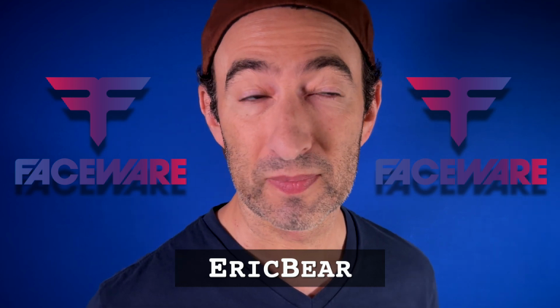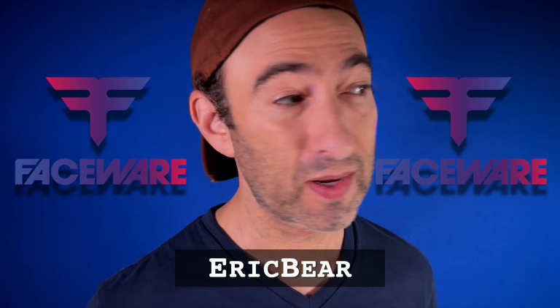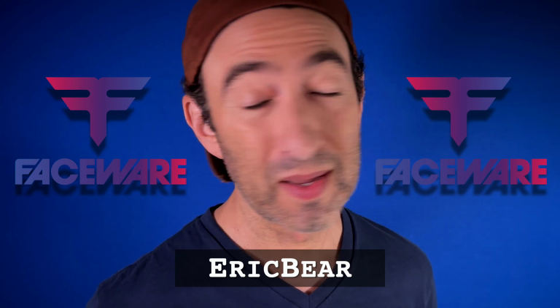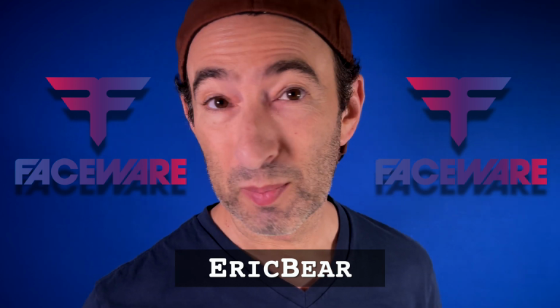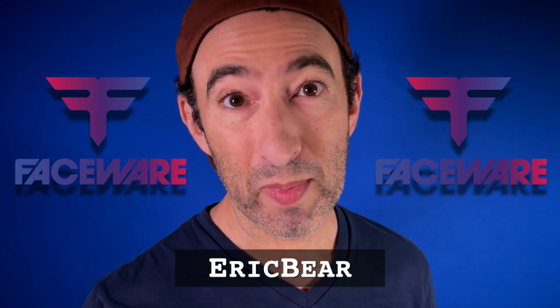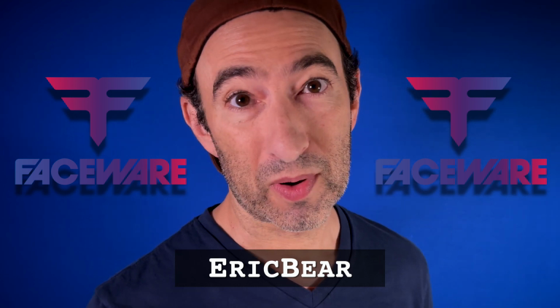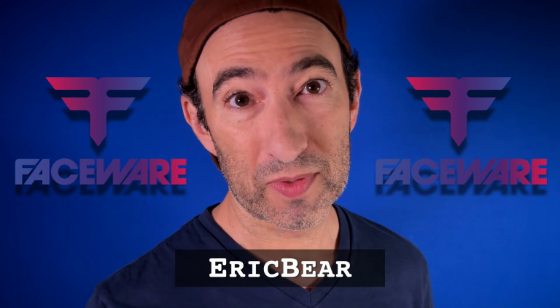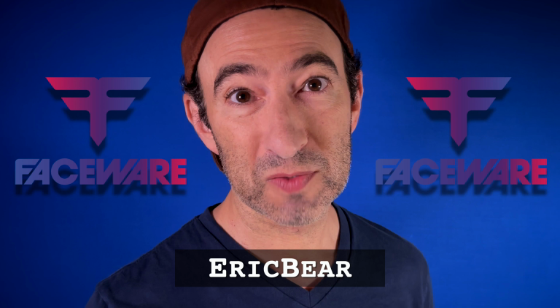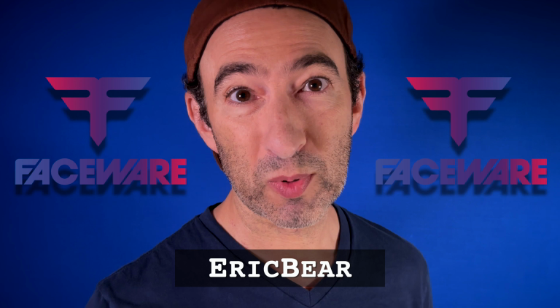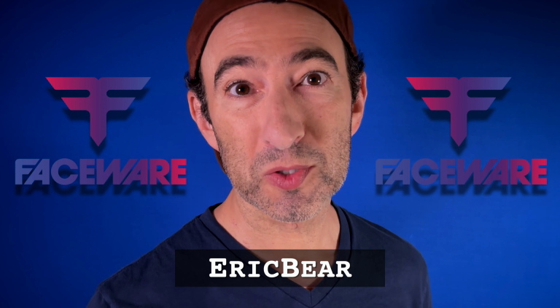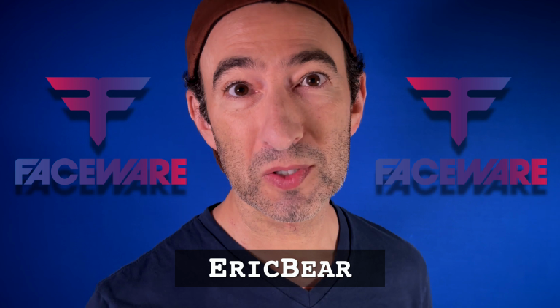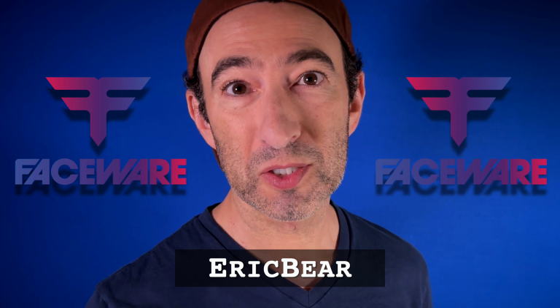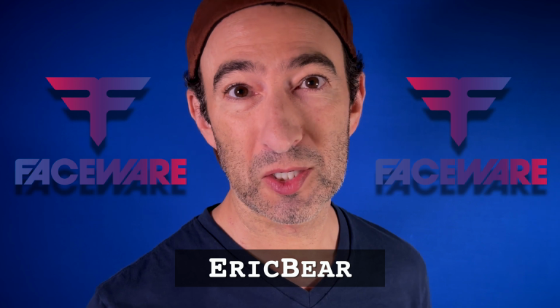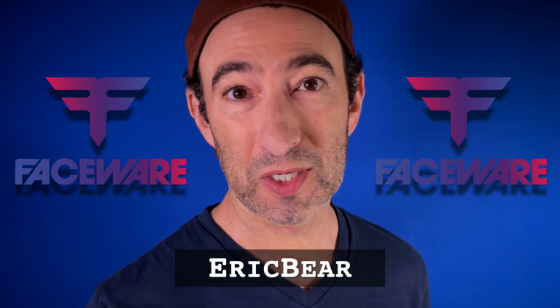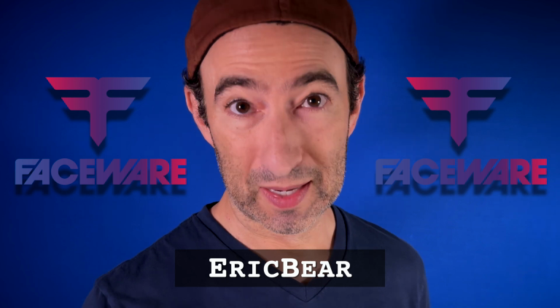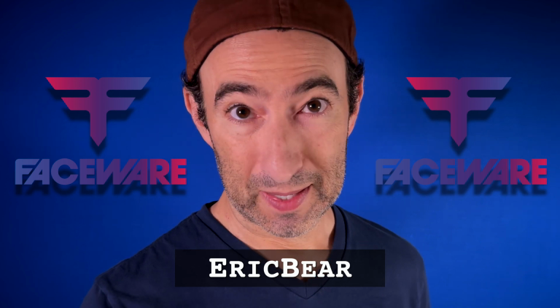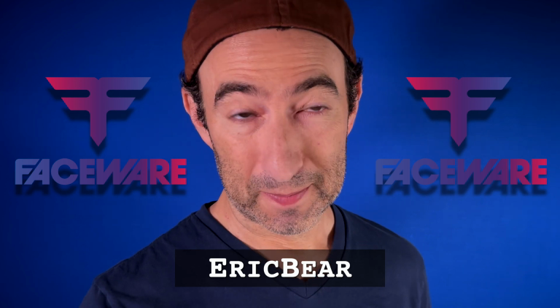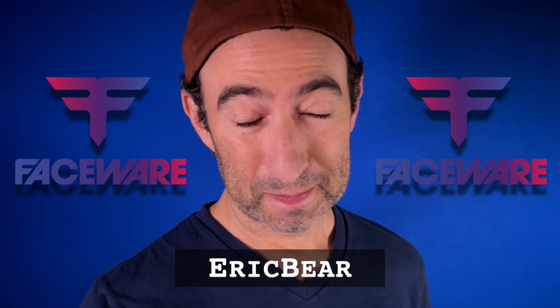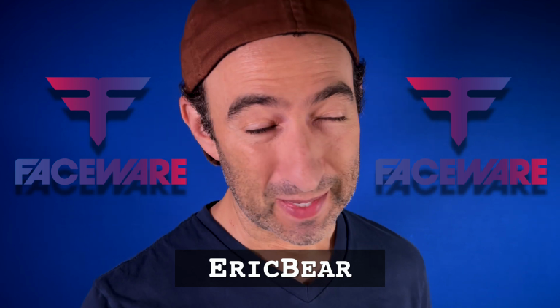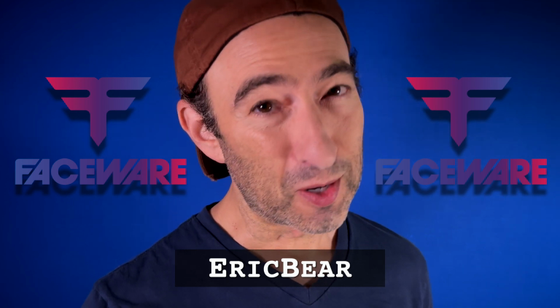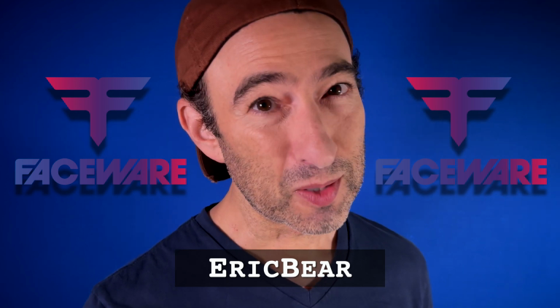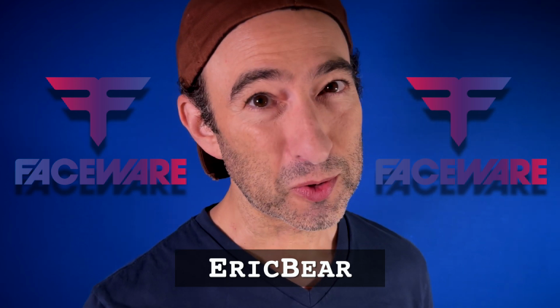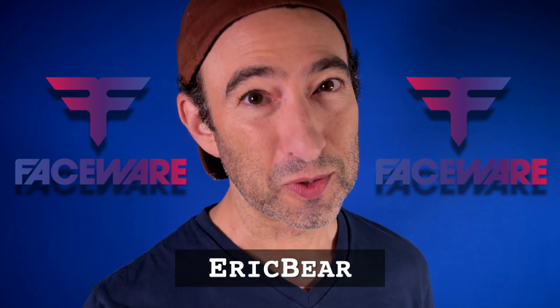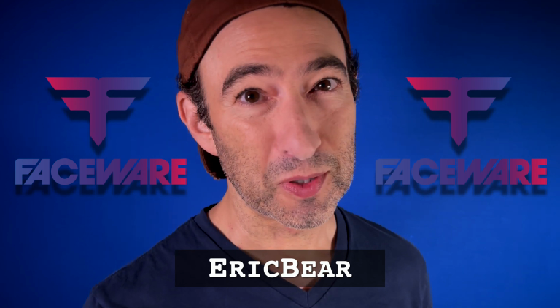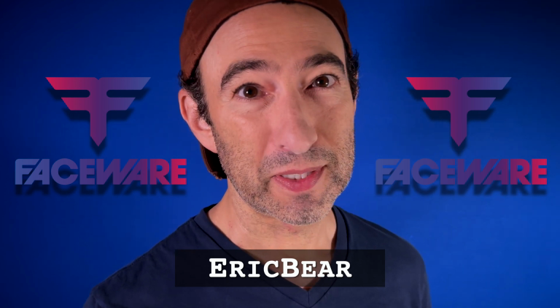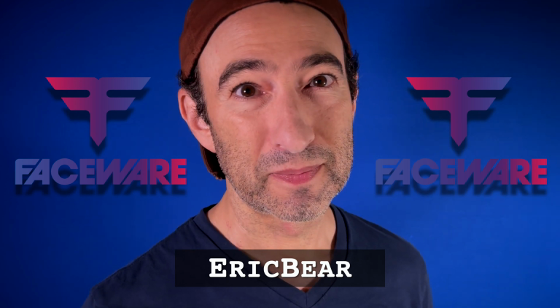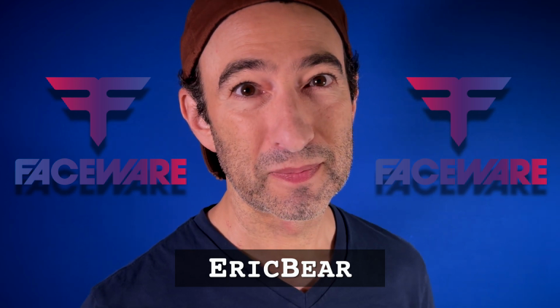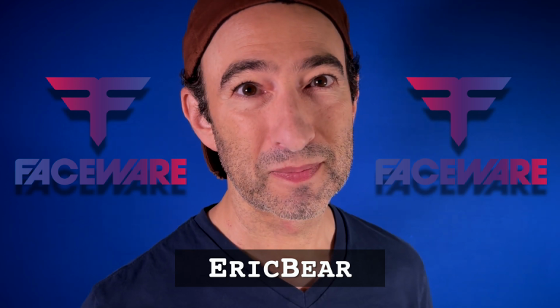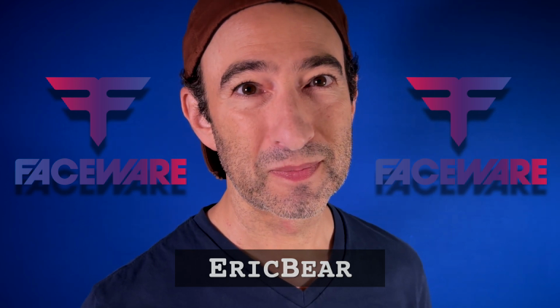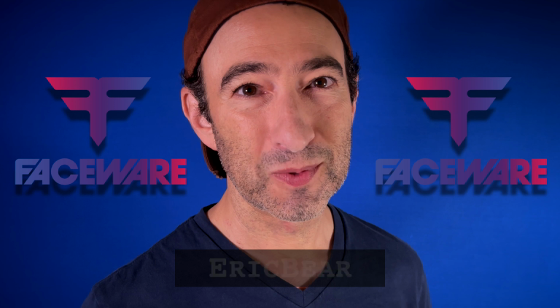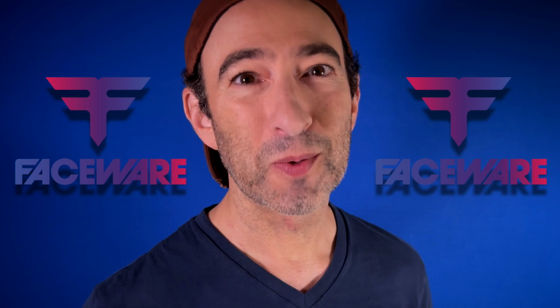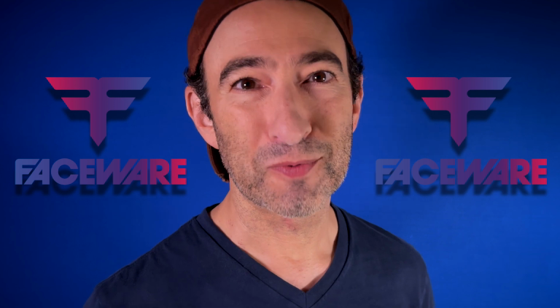But remember, this is for personal education and non-commercial use only. What are you waiting for?